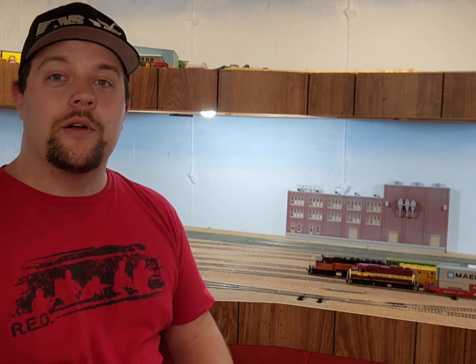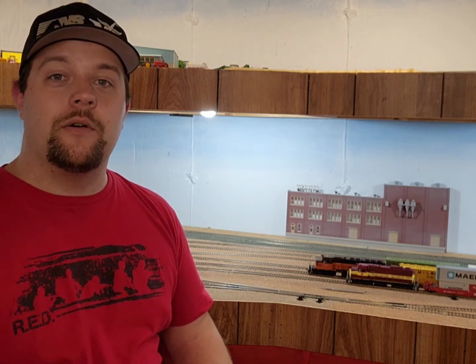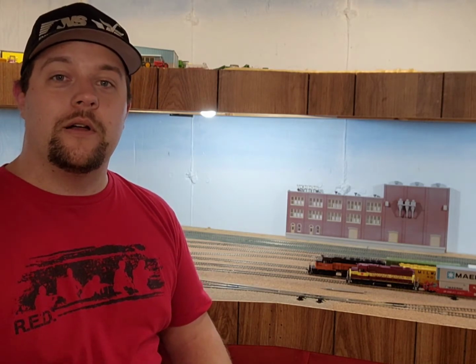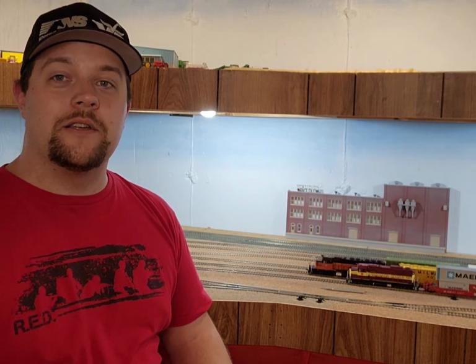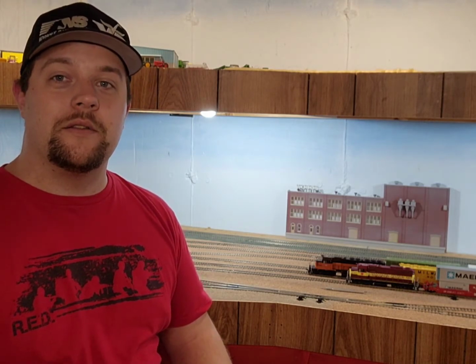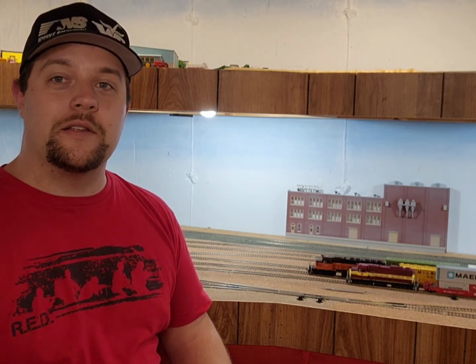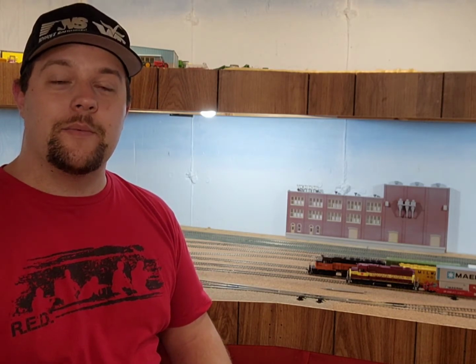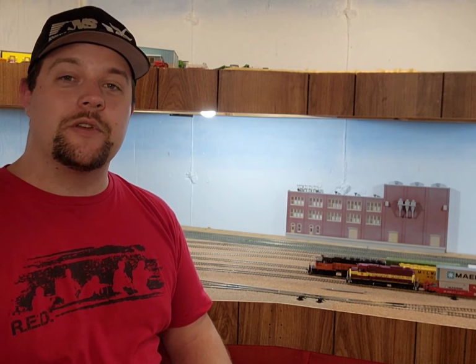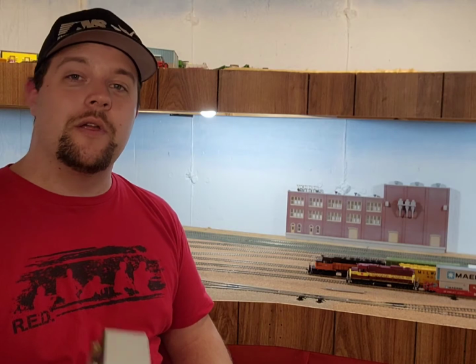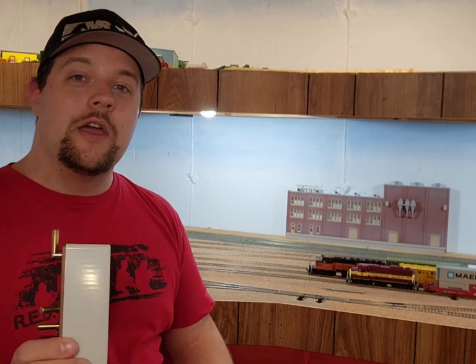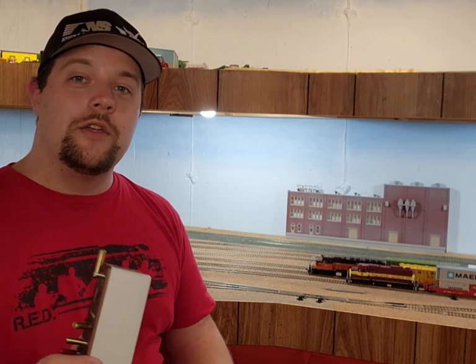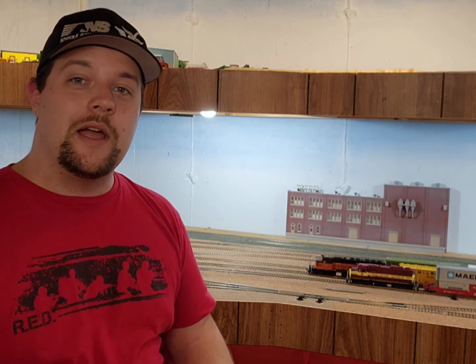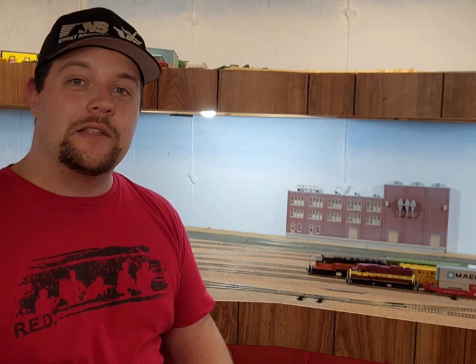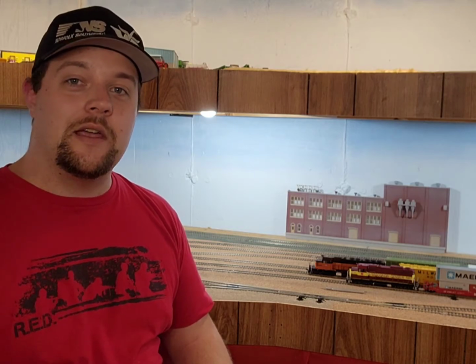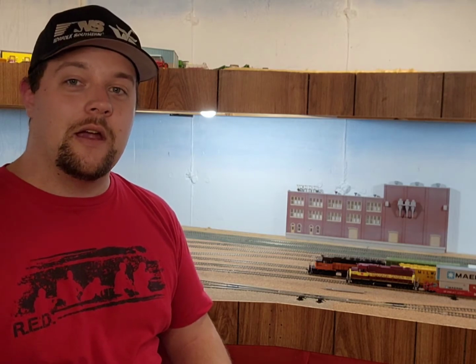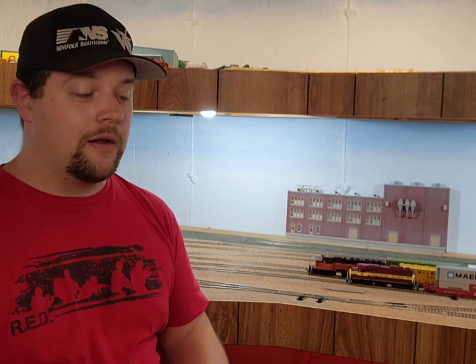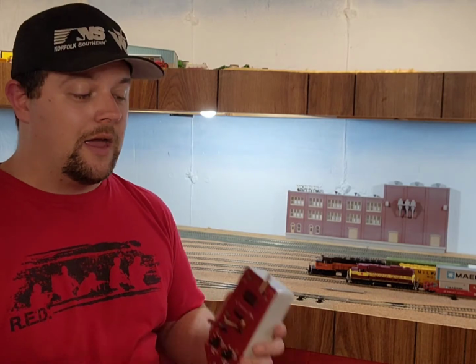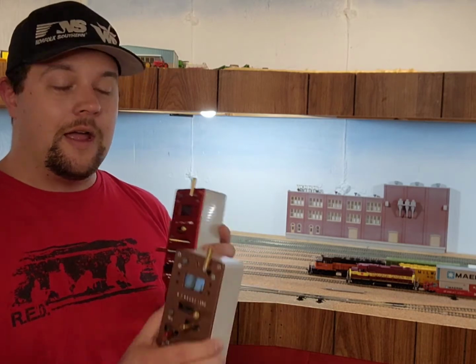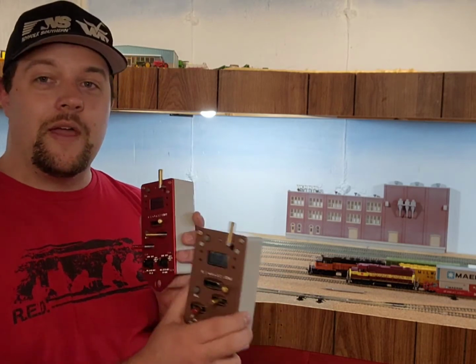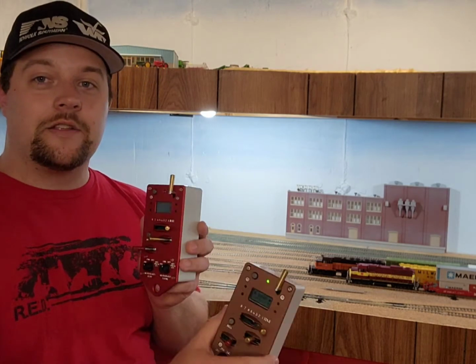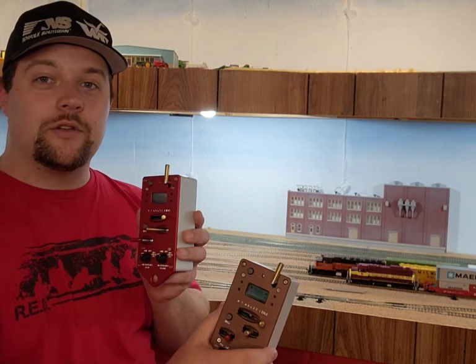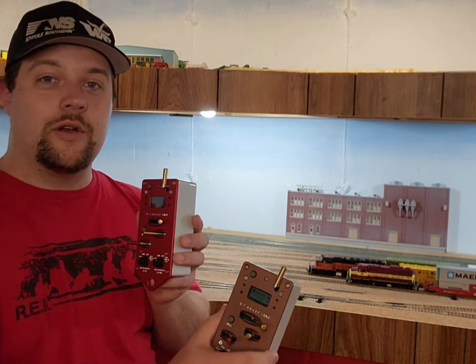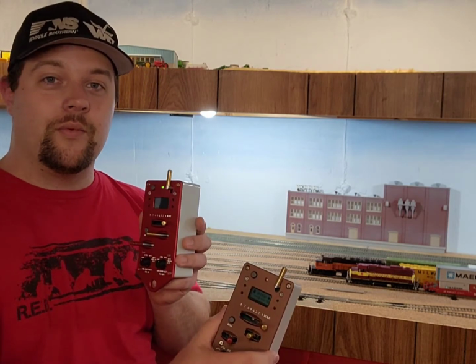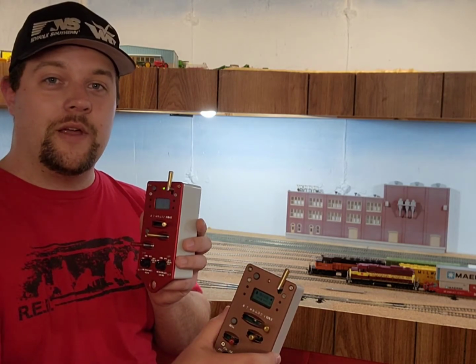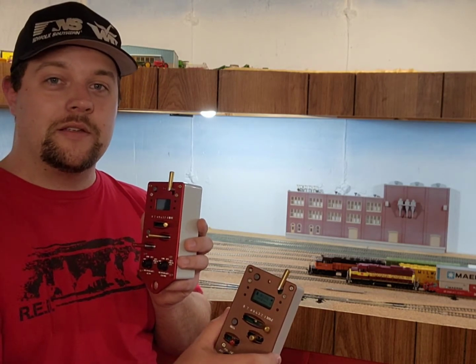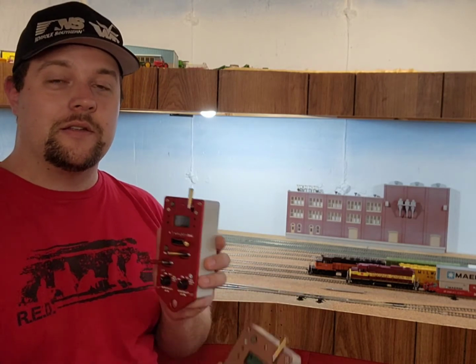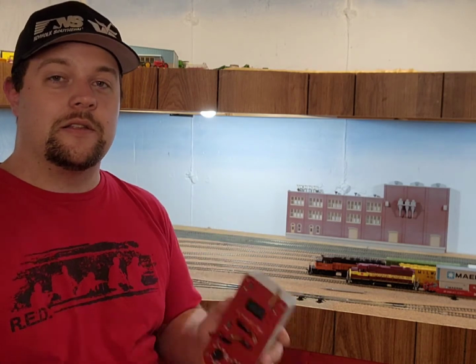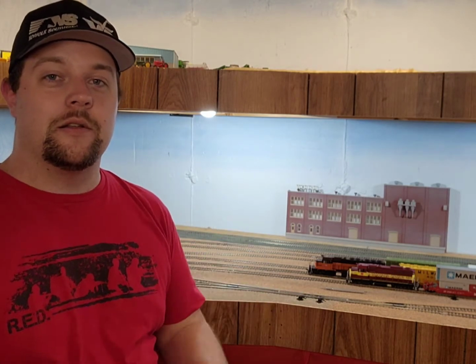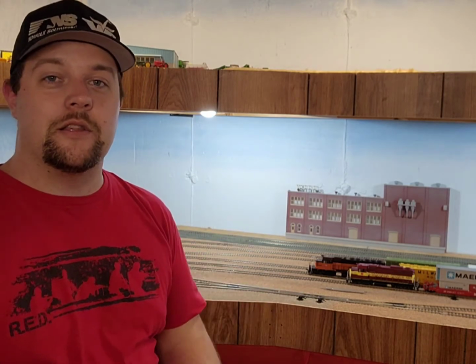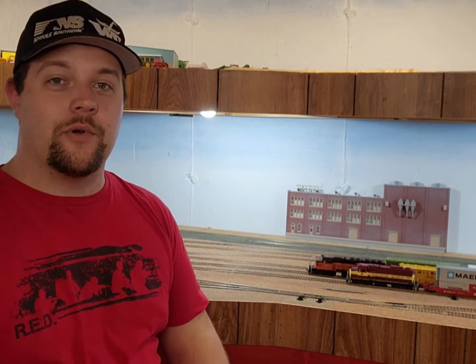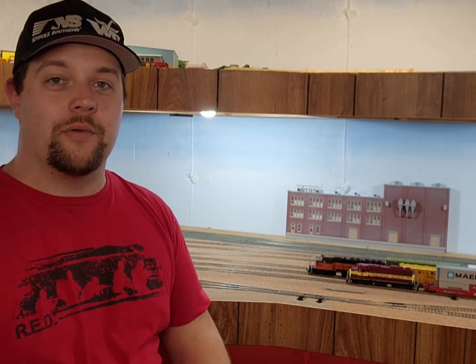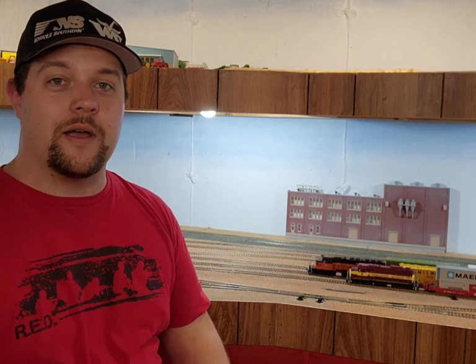Until the next episode, you guys take care. And that's two different ways to look at the protothrottle.